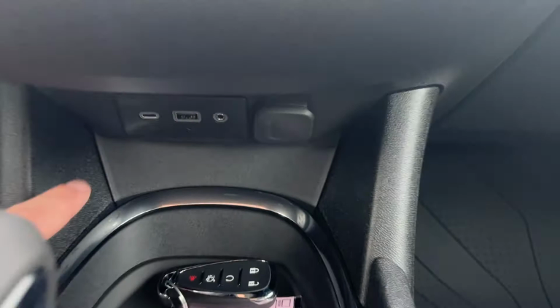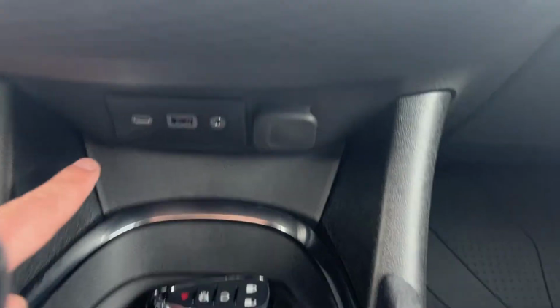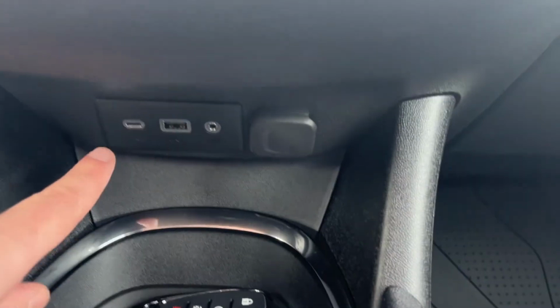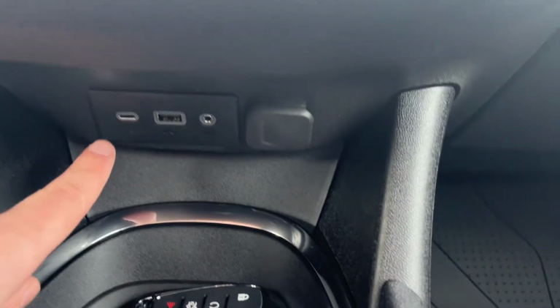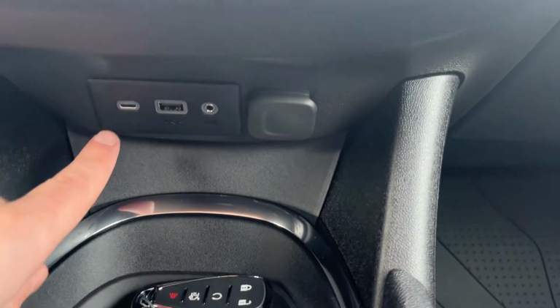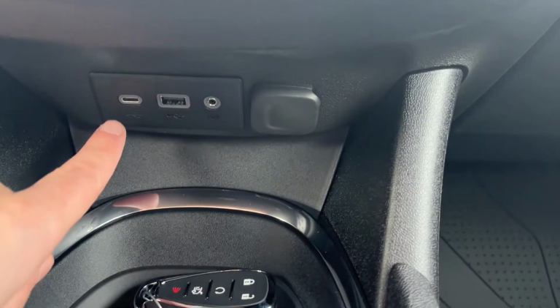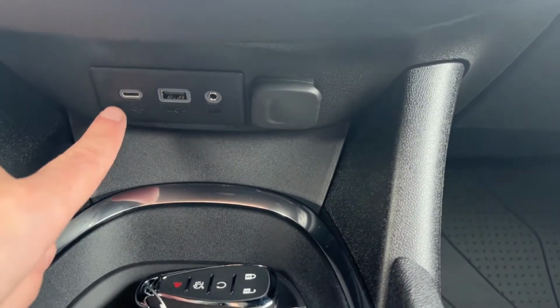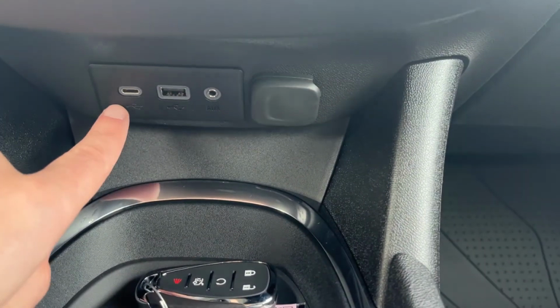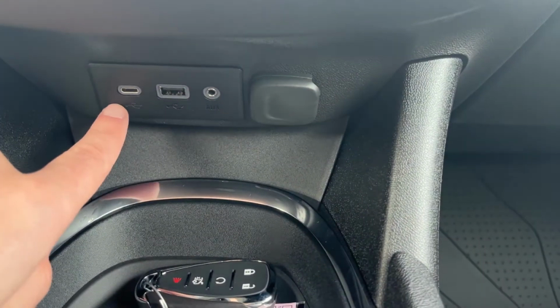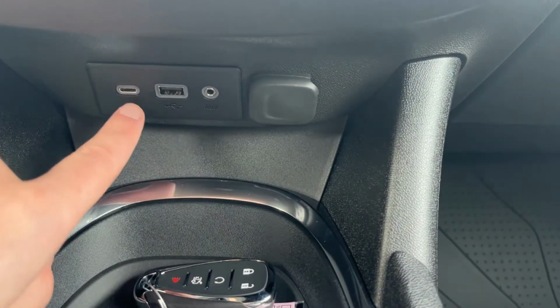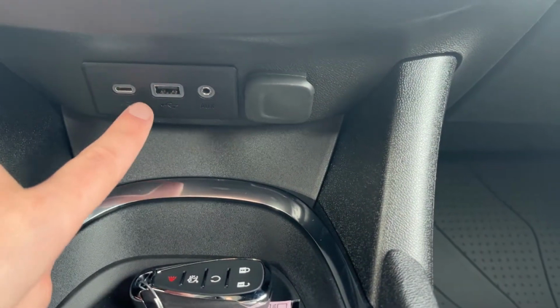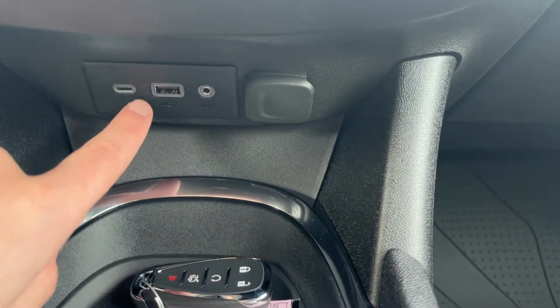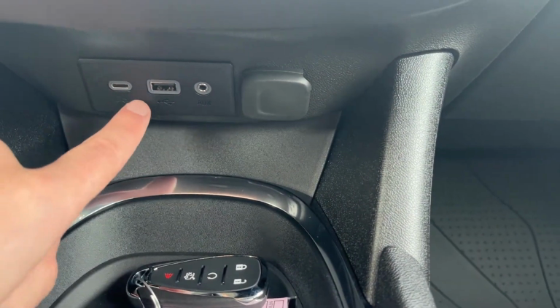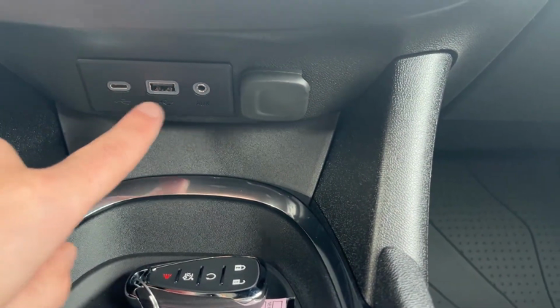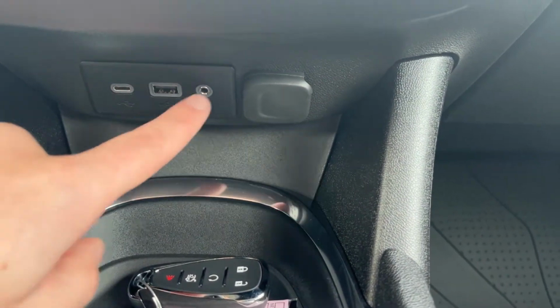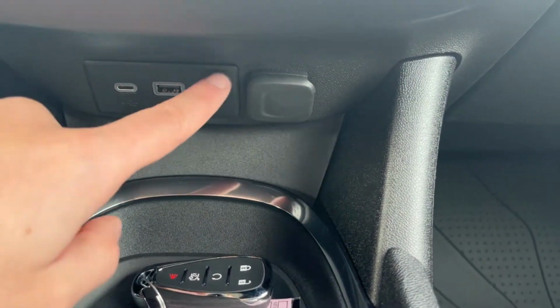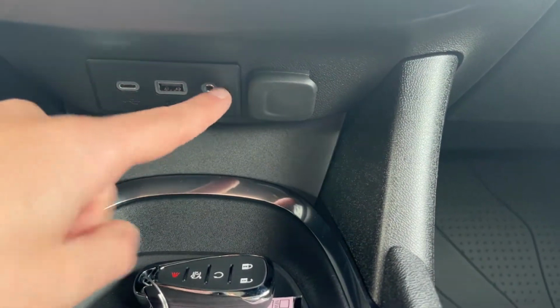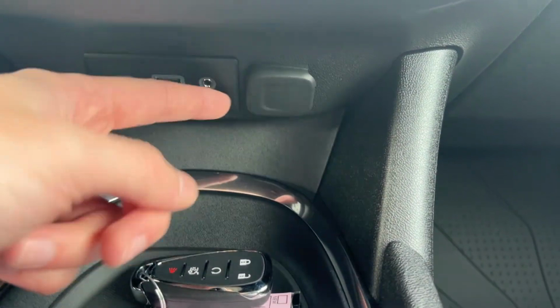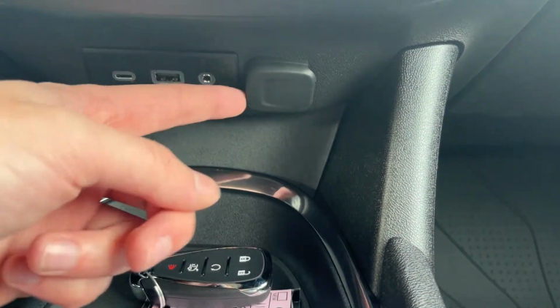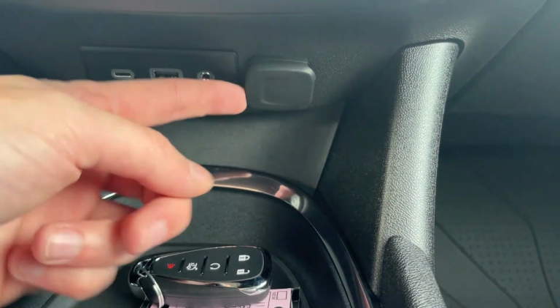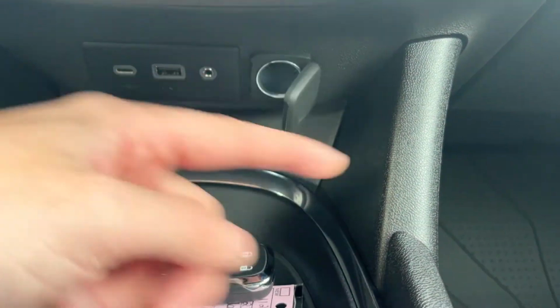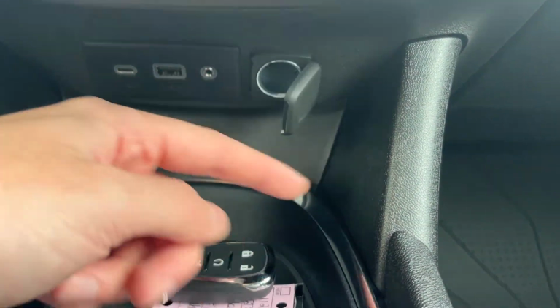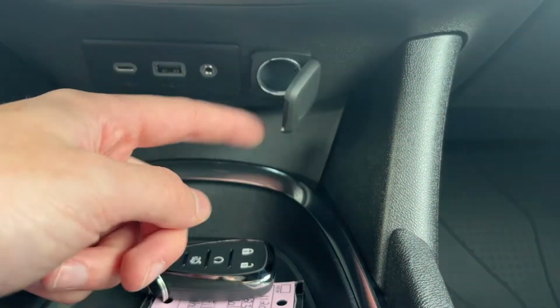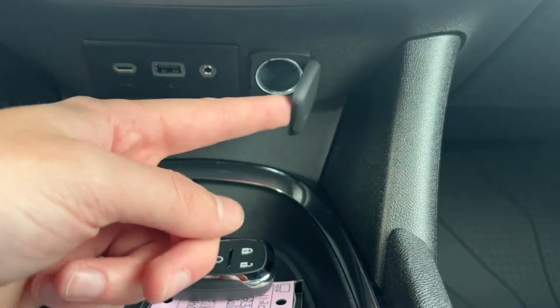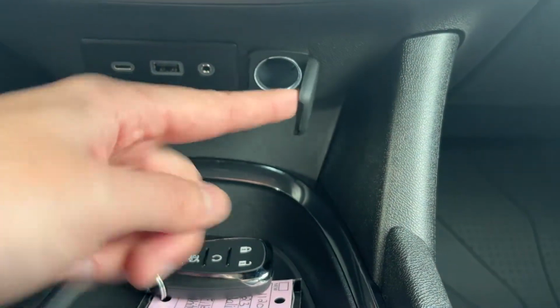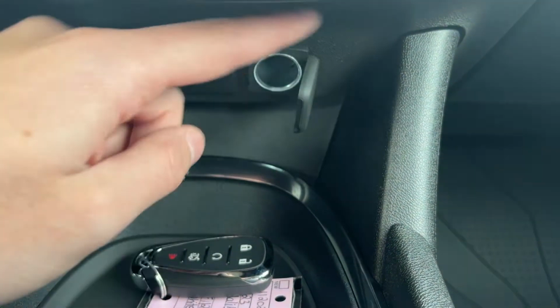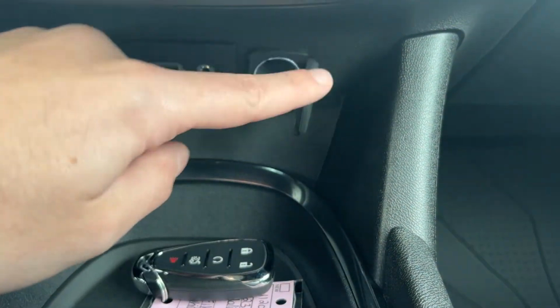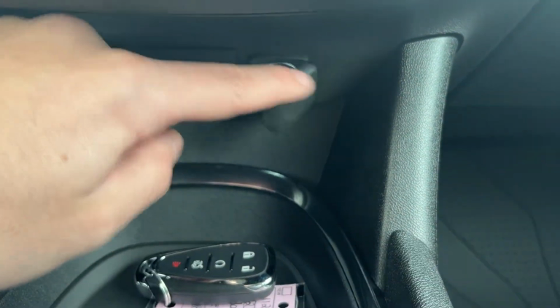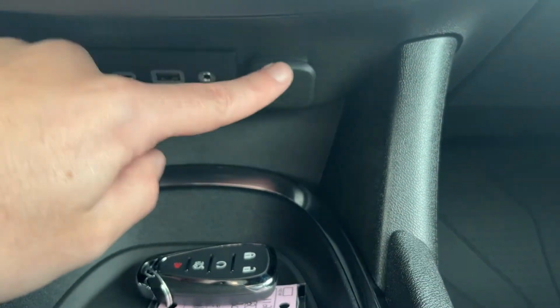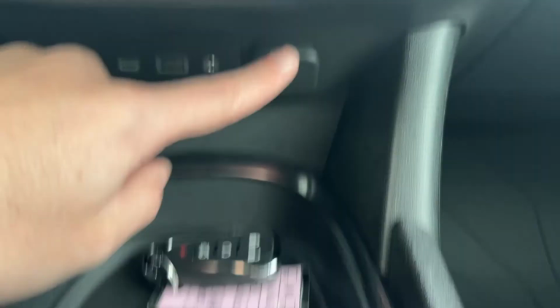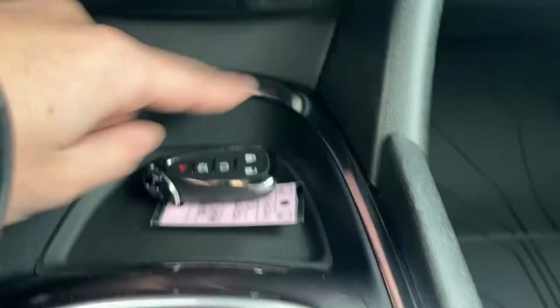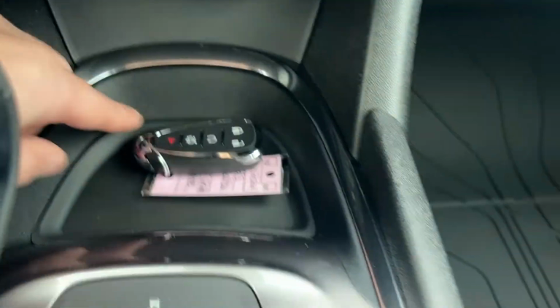Below that we have a USB-C port, a USB port, an aux input, and a flip-open 12-volt plug.